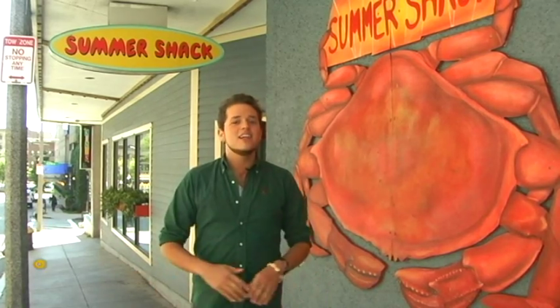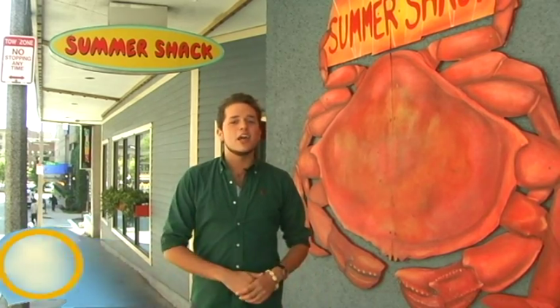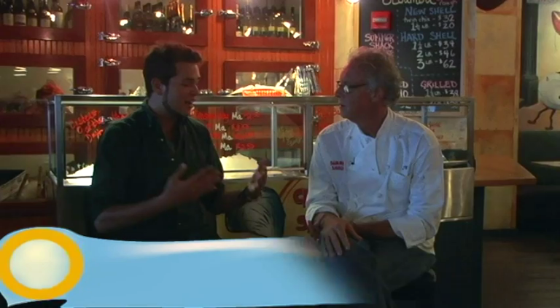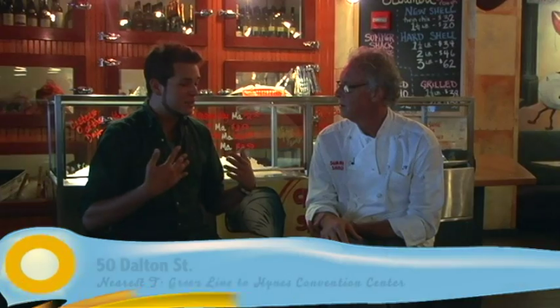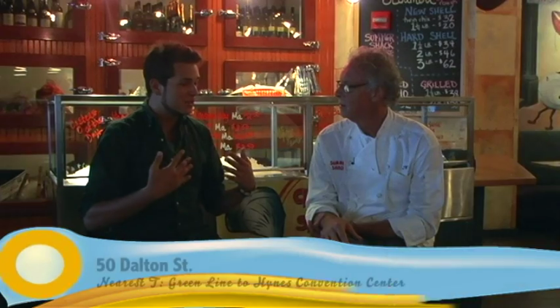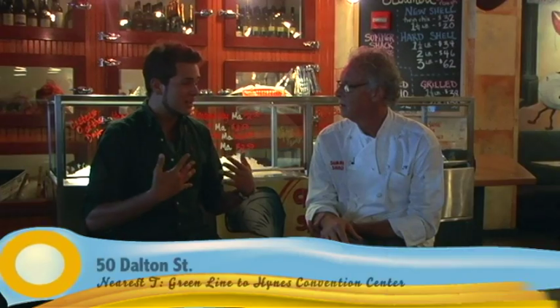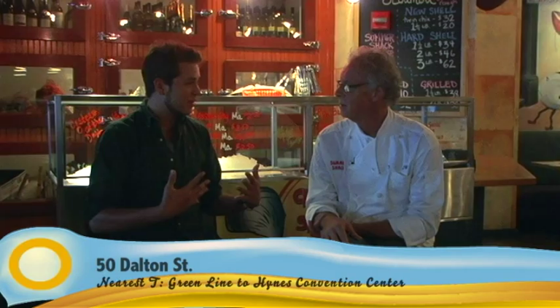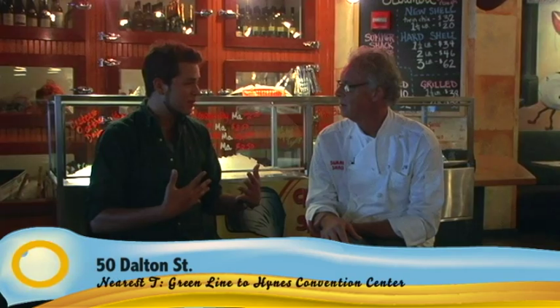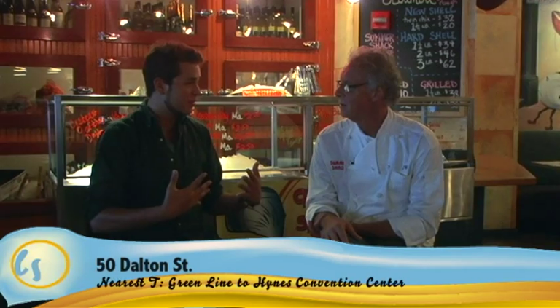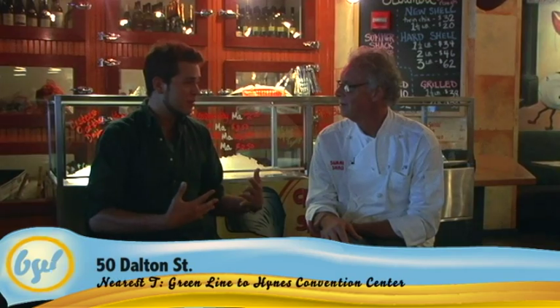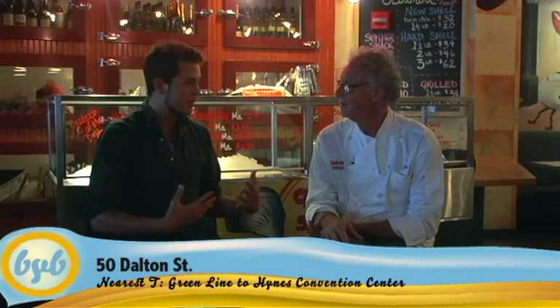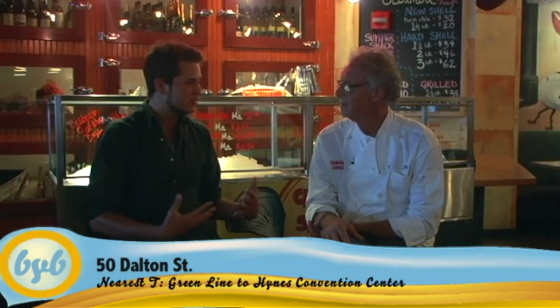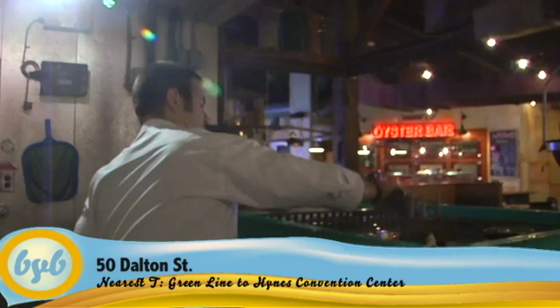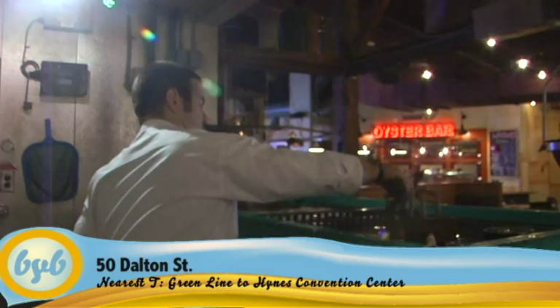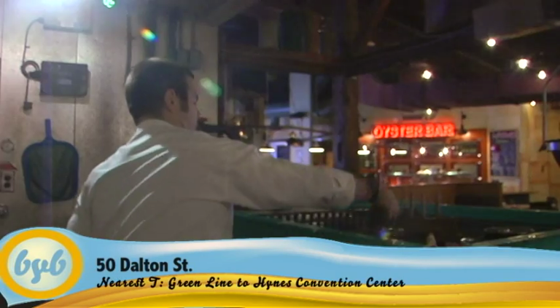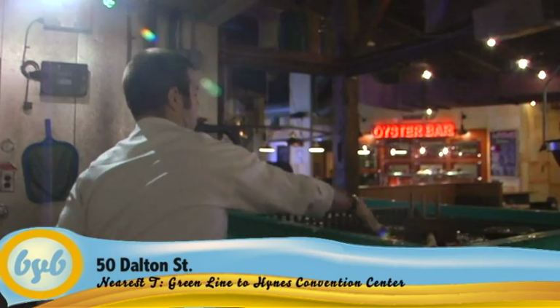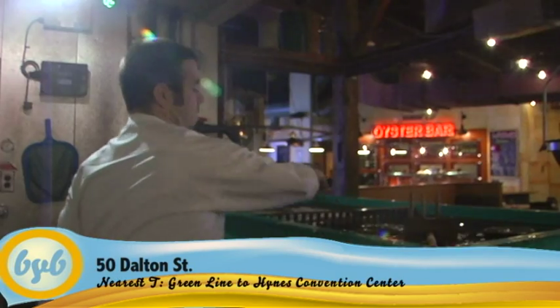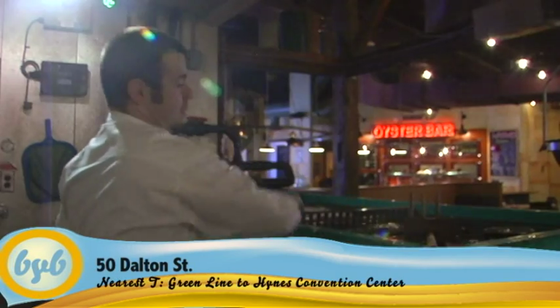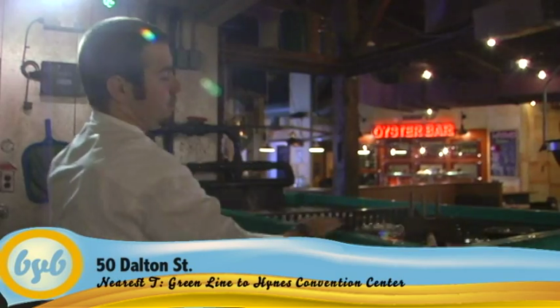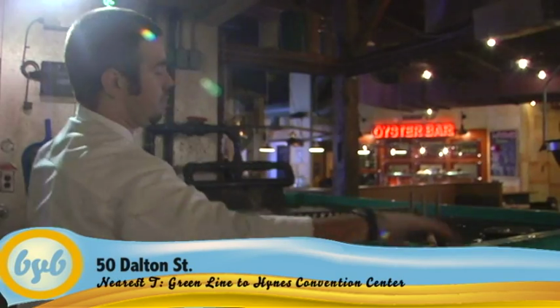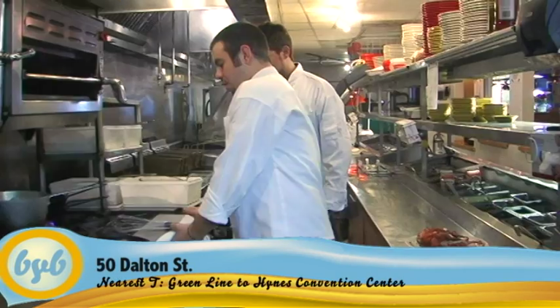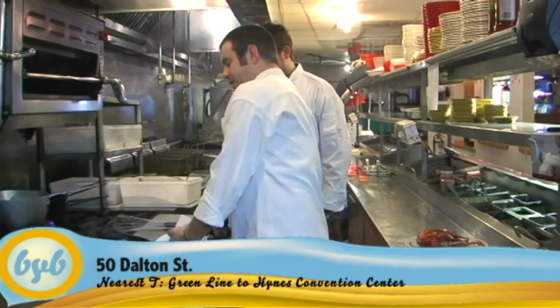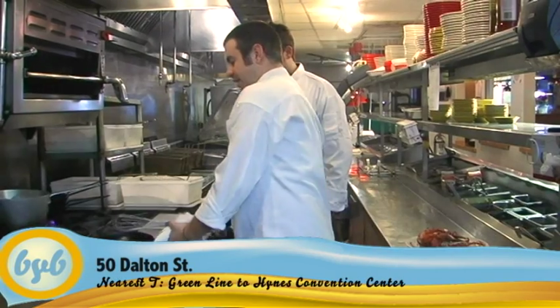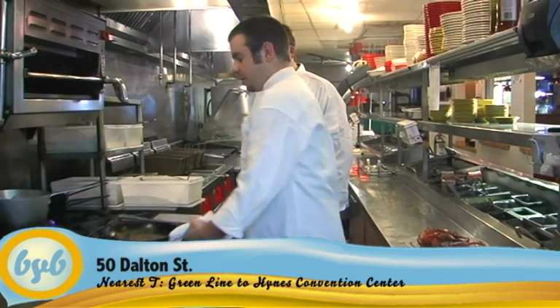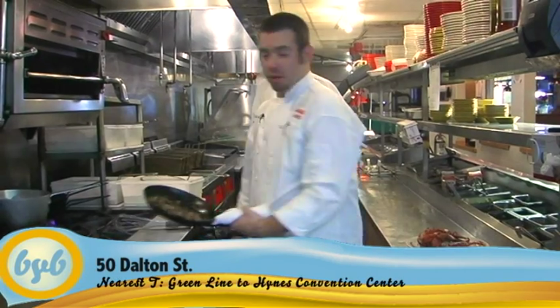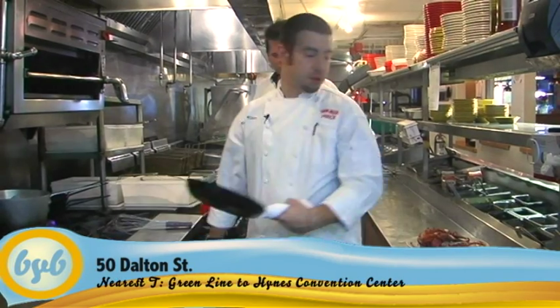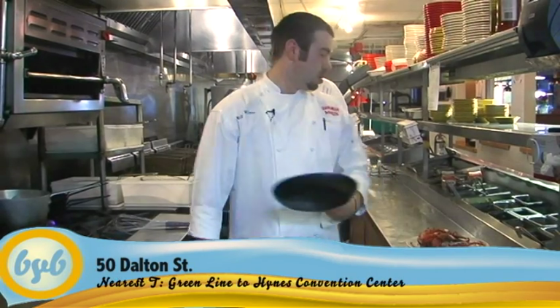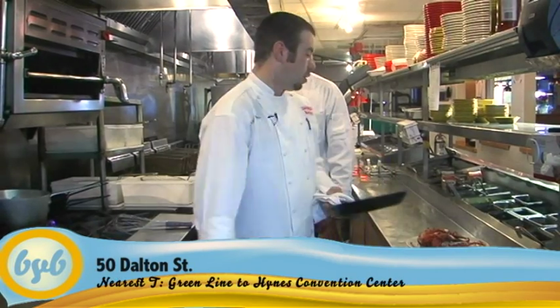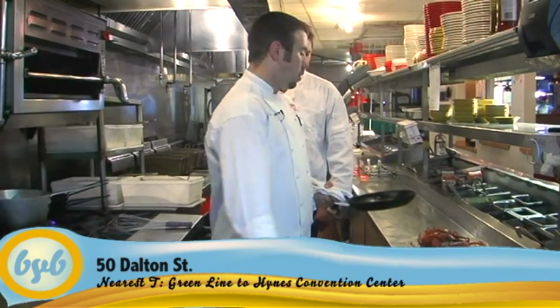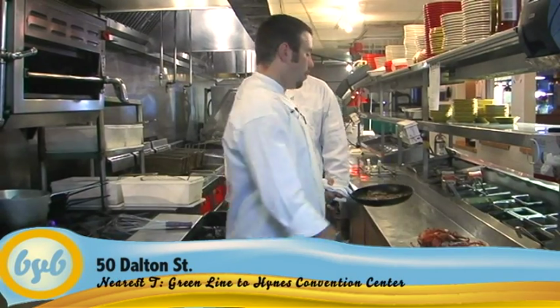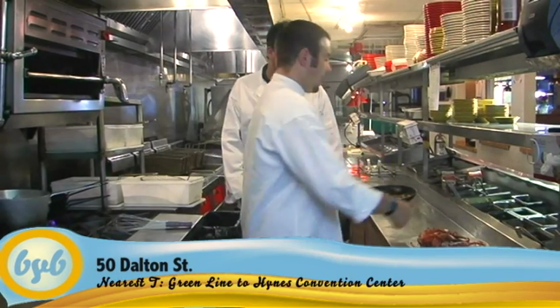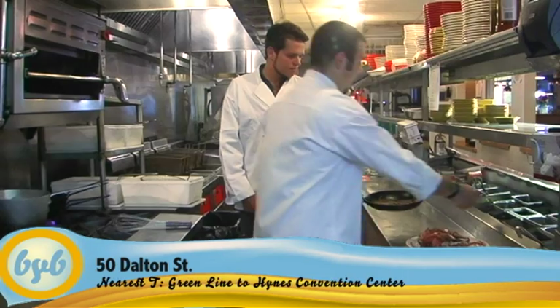Today we're going to sit down with creator Jasper White and step into the kitchen with head chef Nick Wilson, so he can show us what's on the menu.